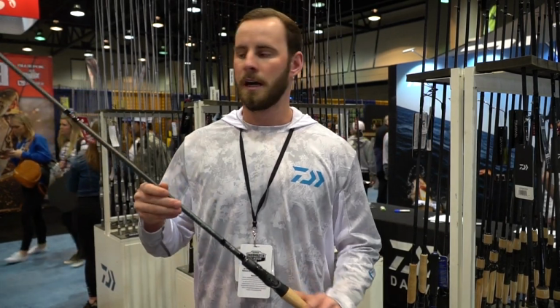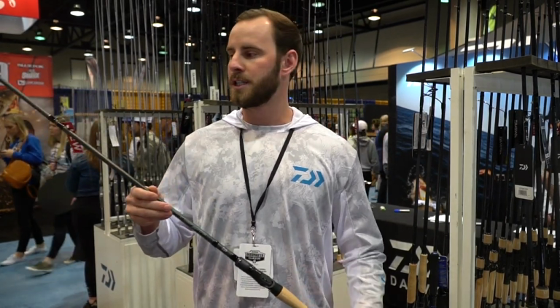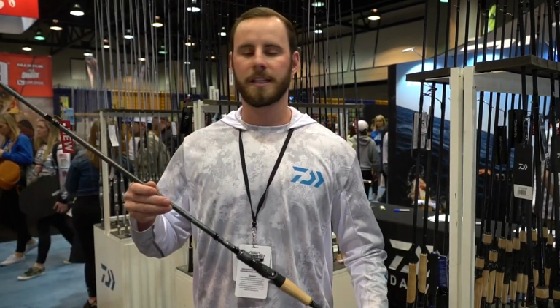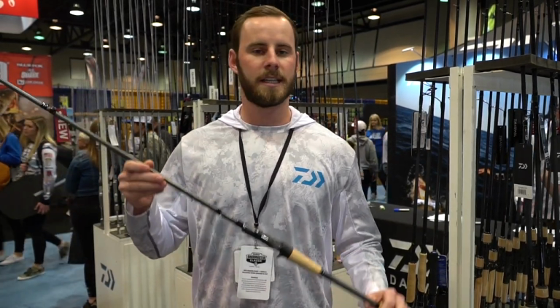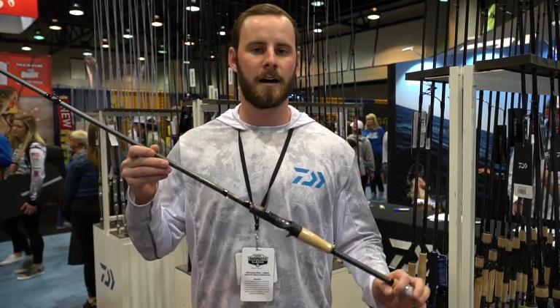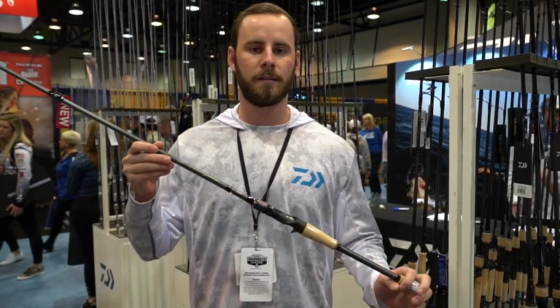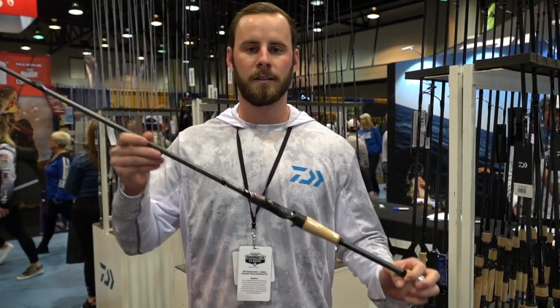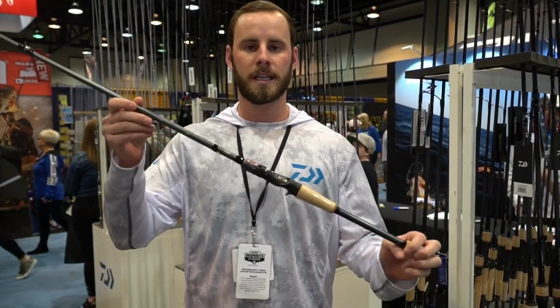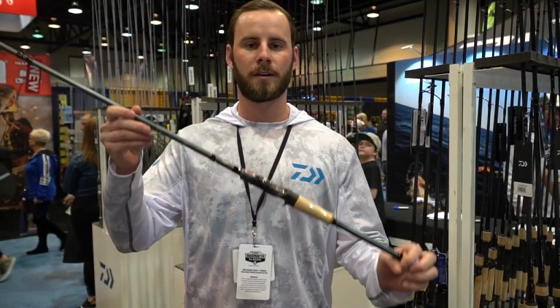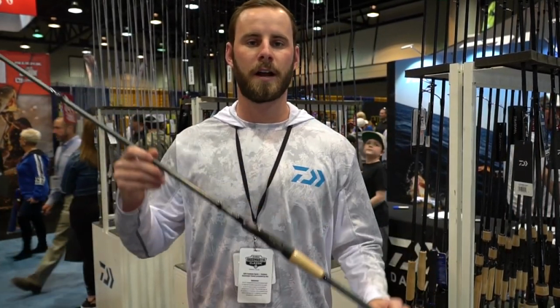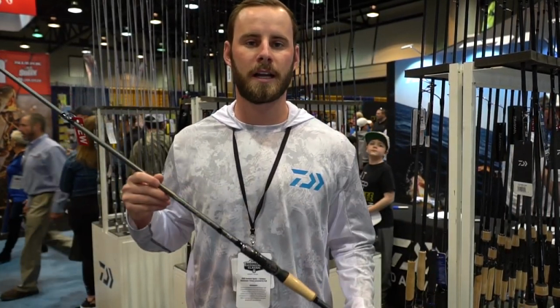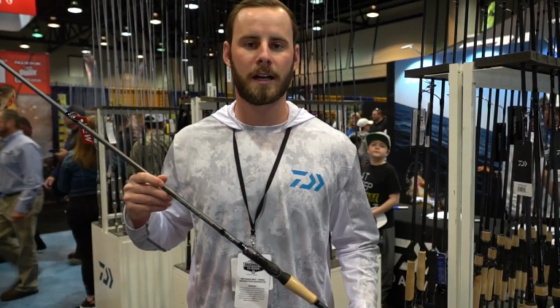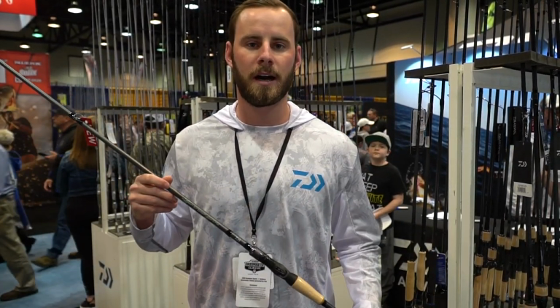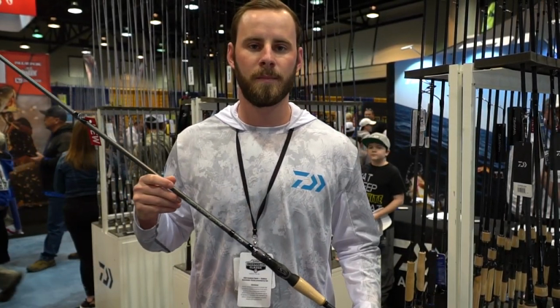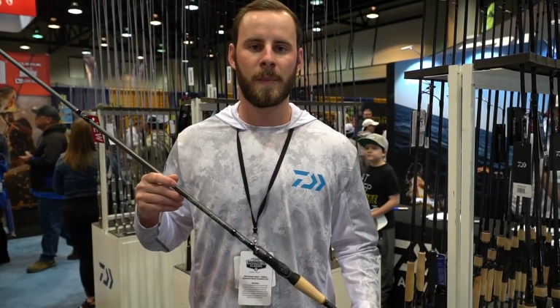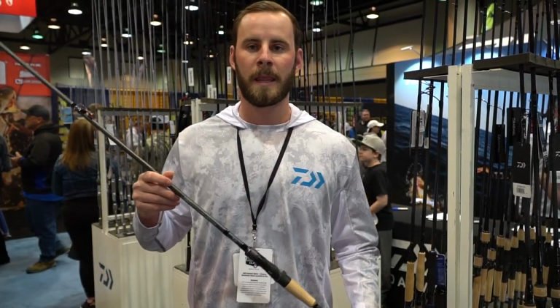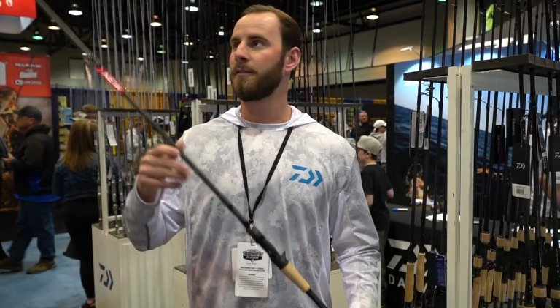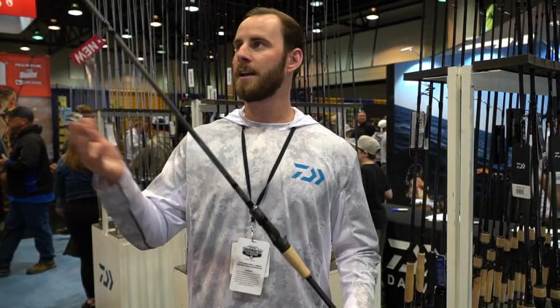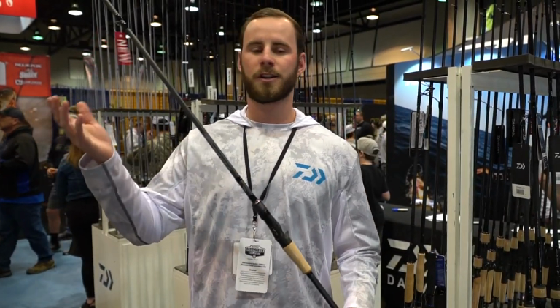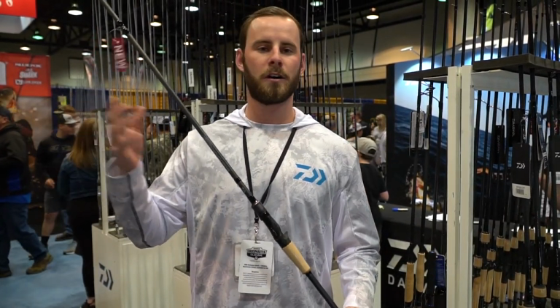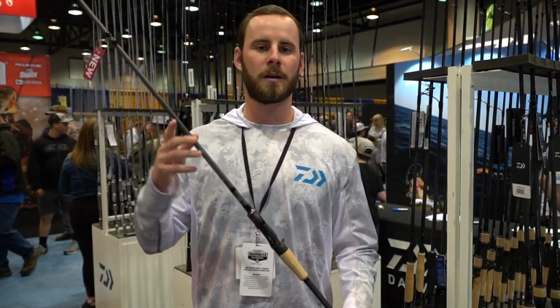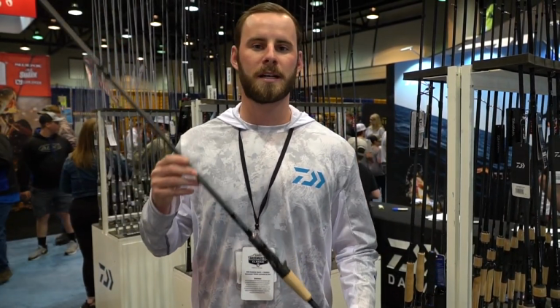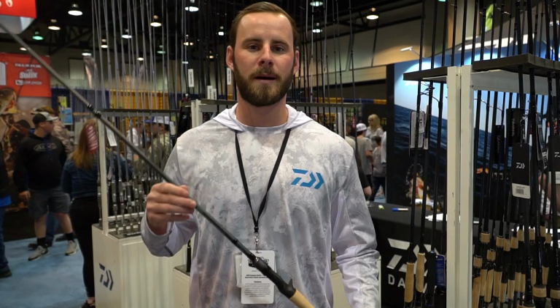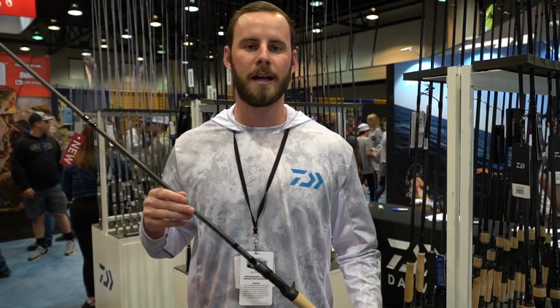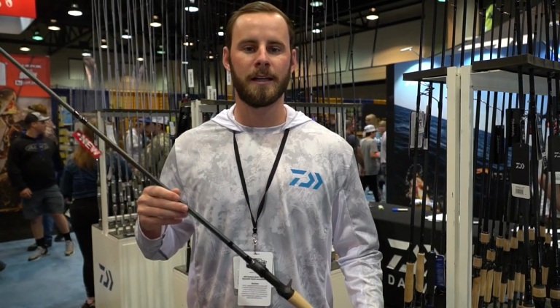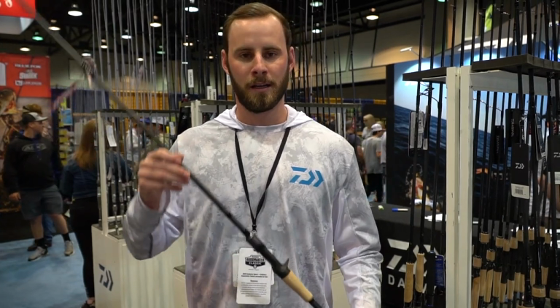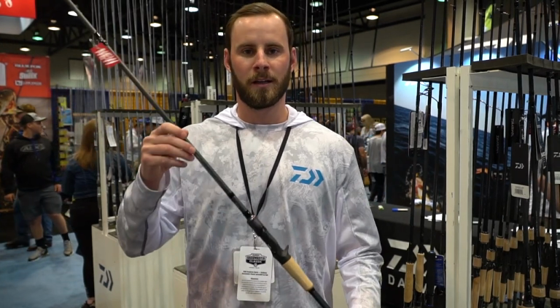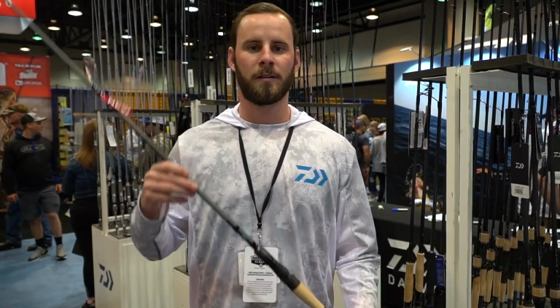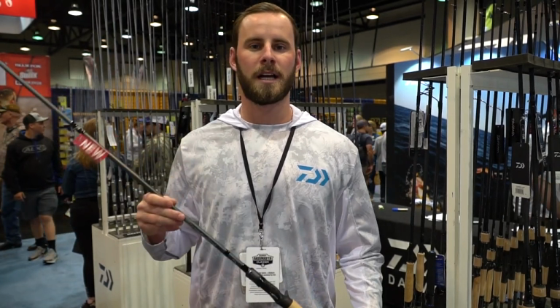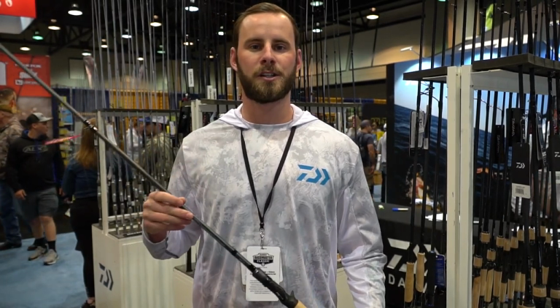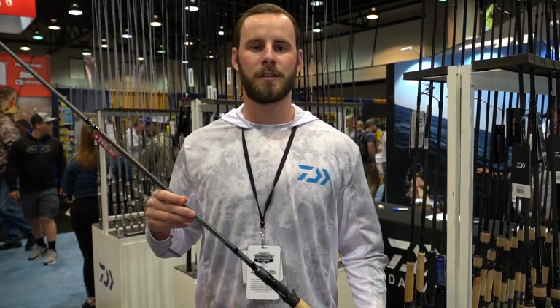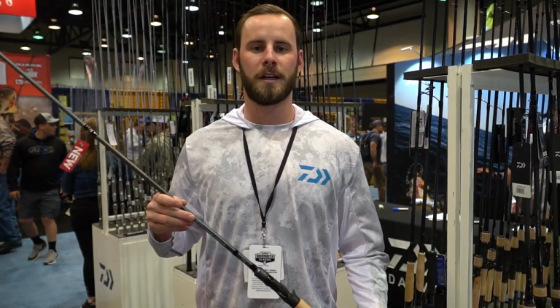Check these out at tackledirect.com. If you're at the show, come stop by — glad to show it to you.